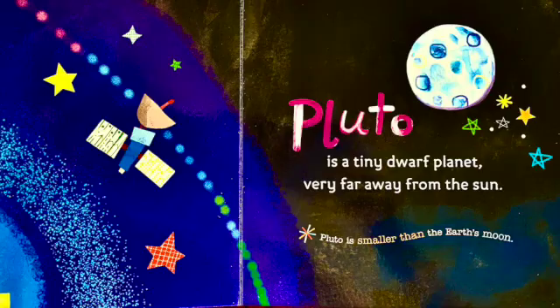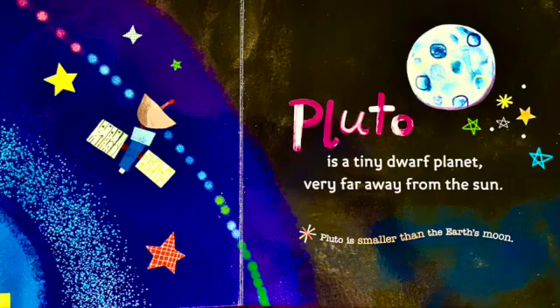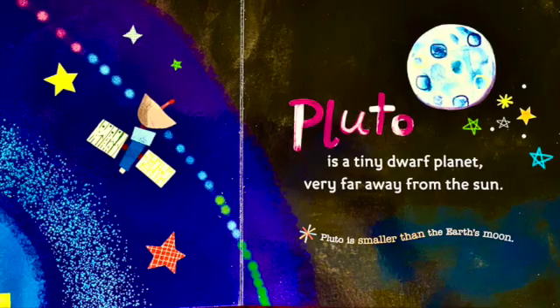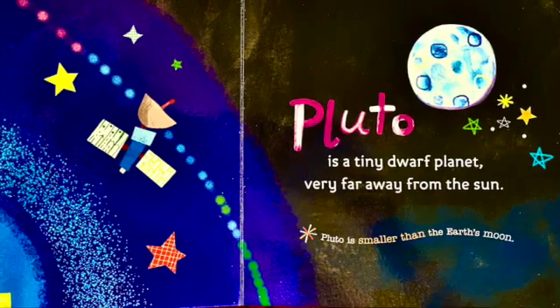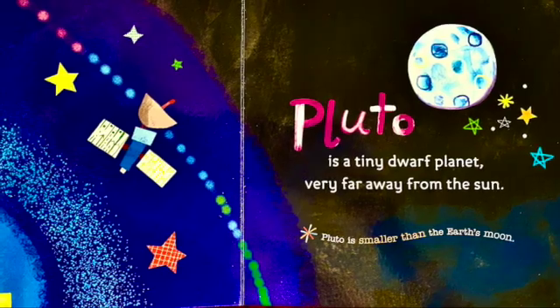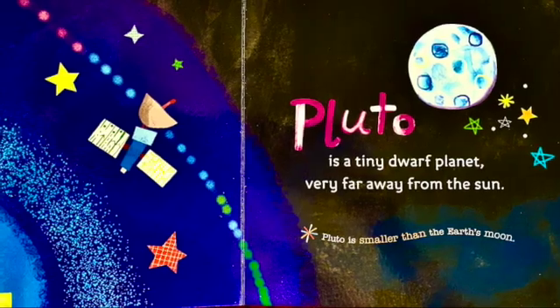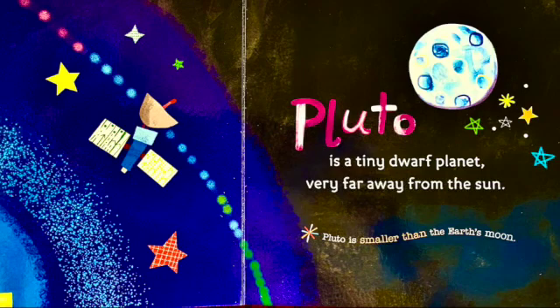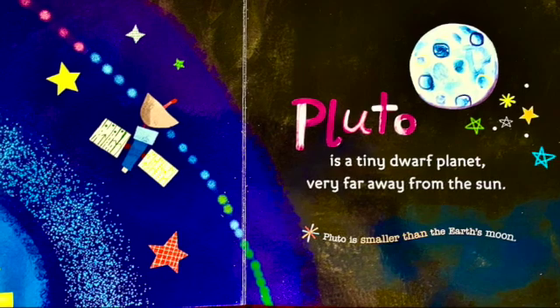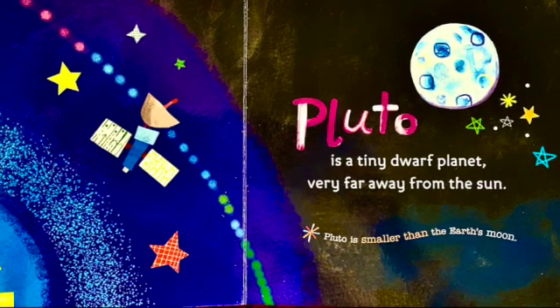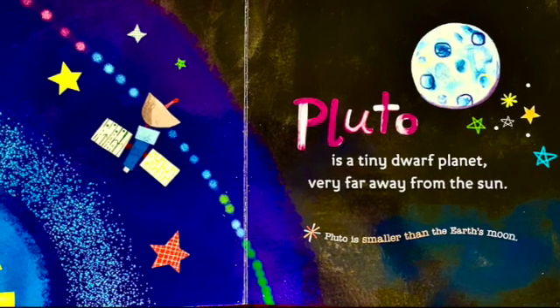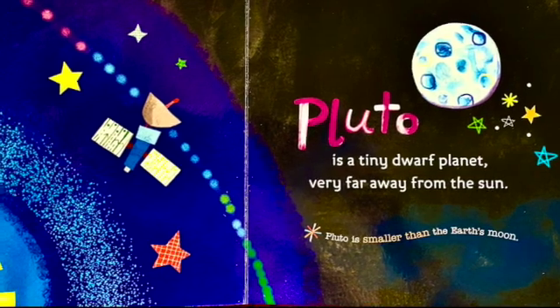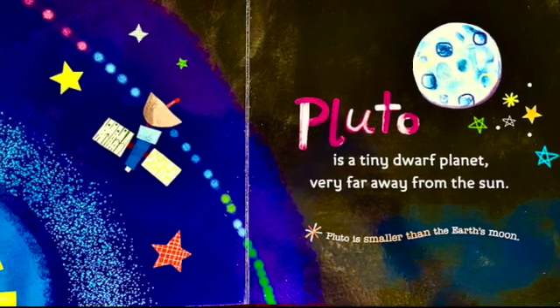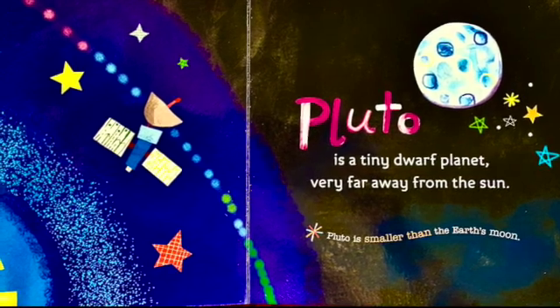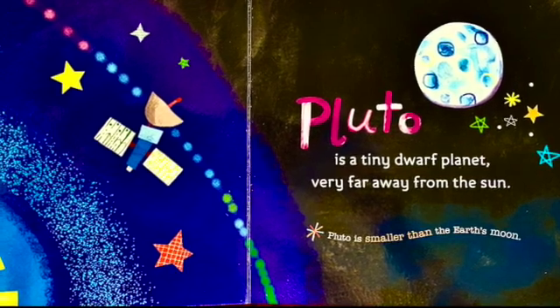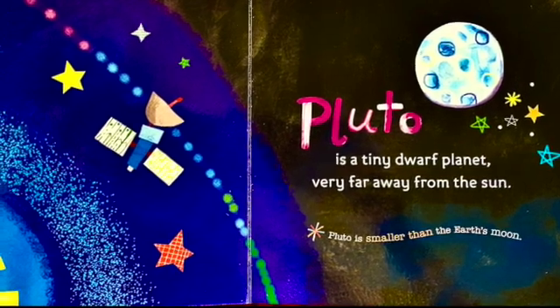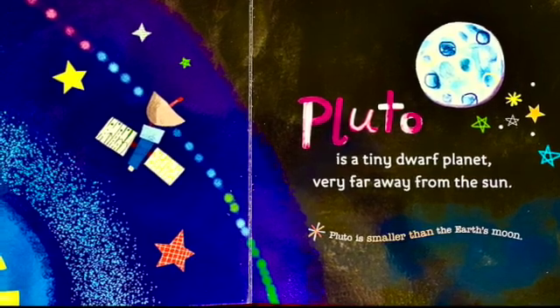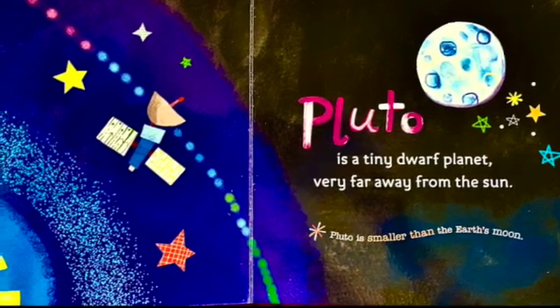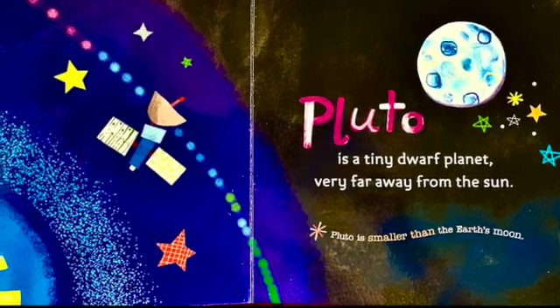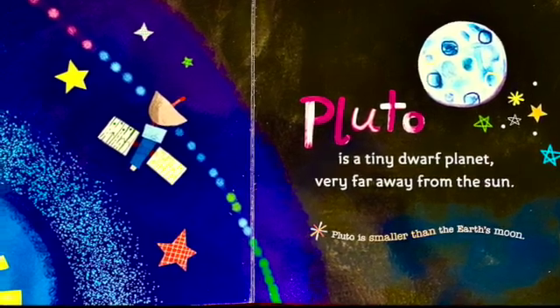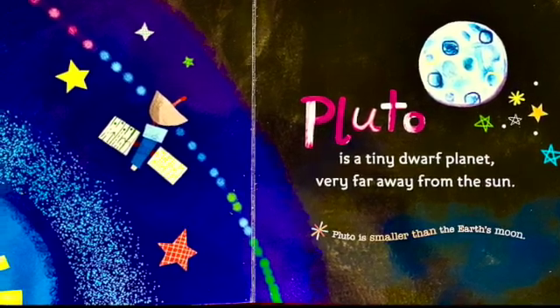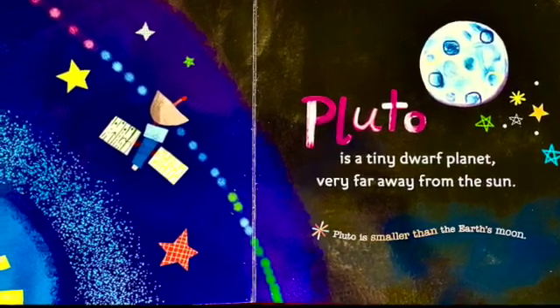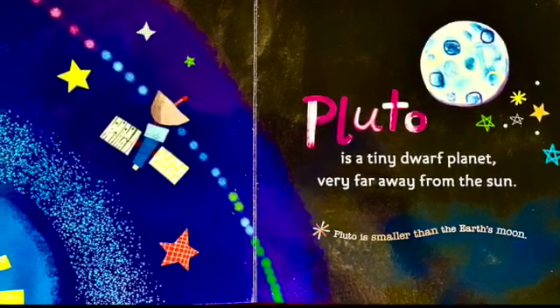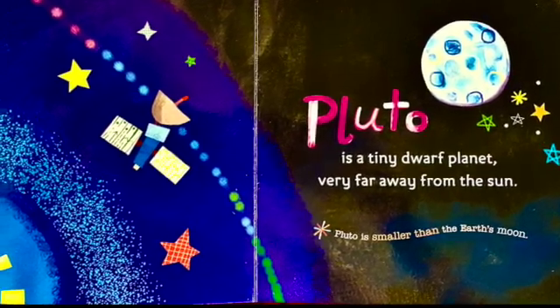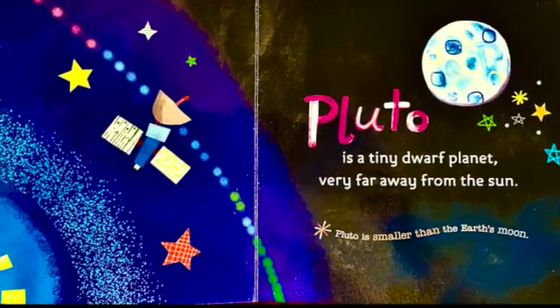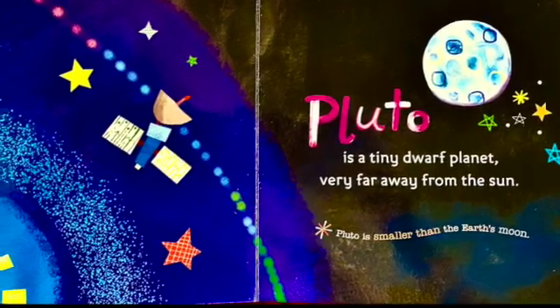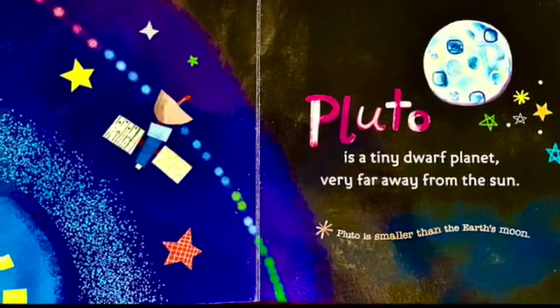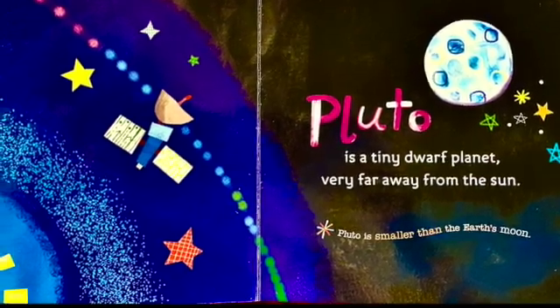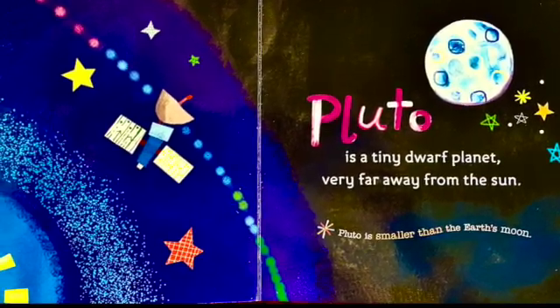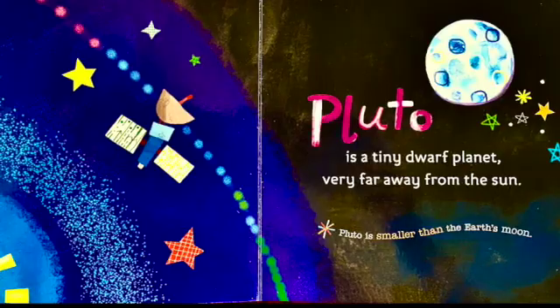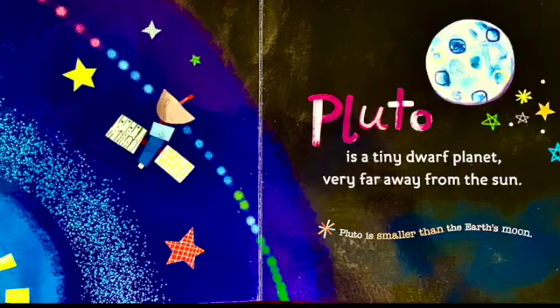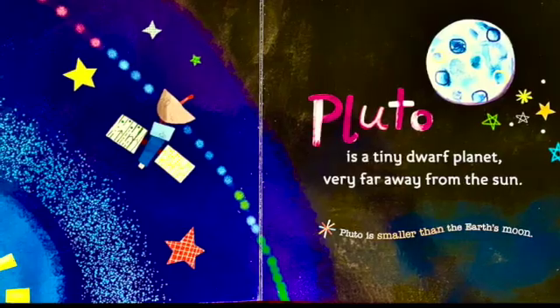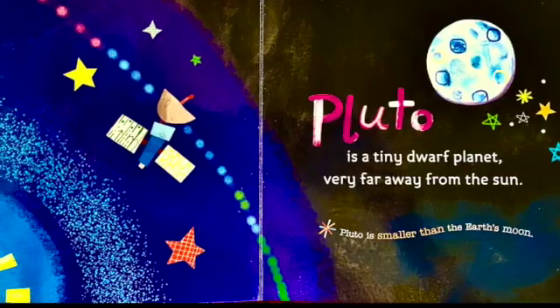Pluto is a tiny dwarf planet, very far from the sun. Pluto is smaller than the Earth's moon.